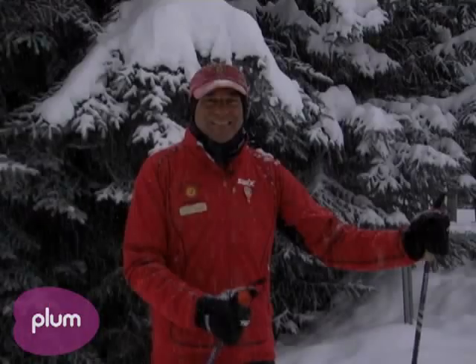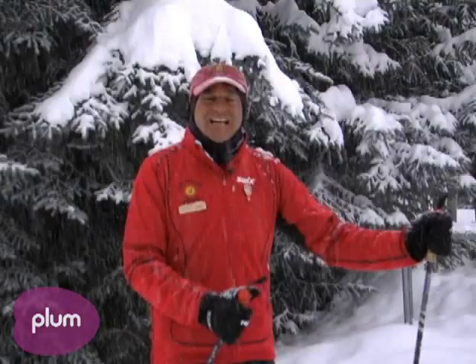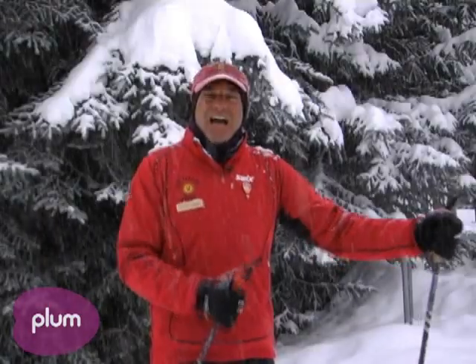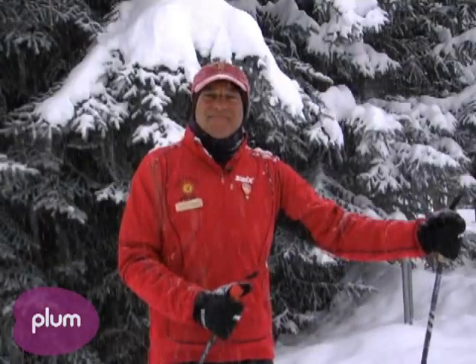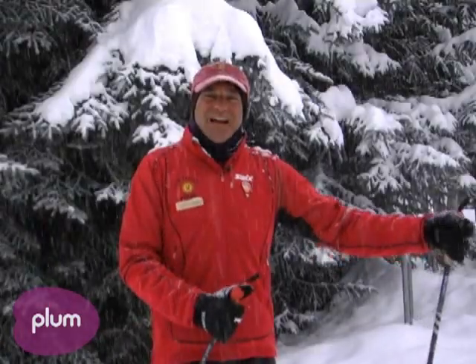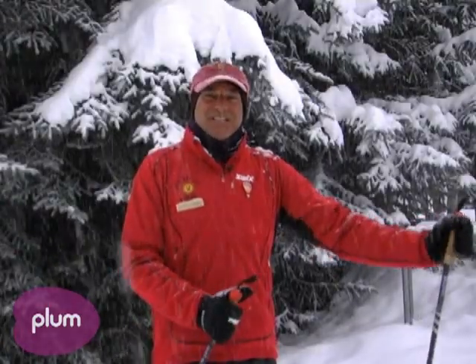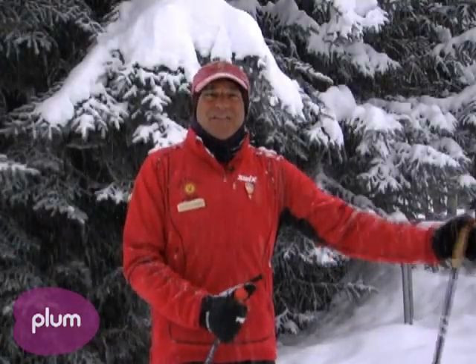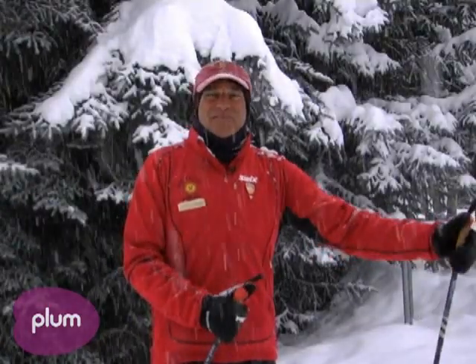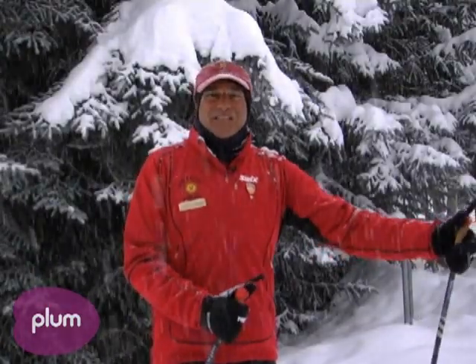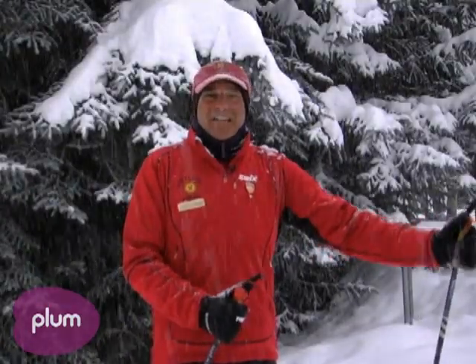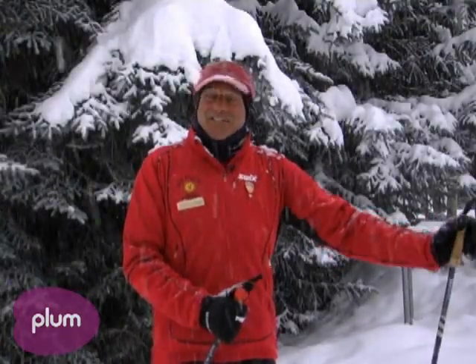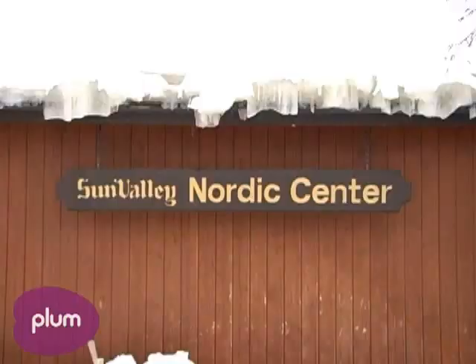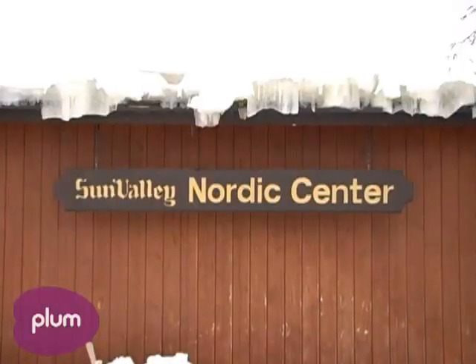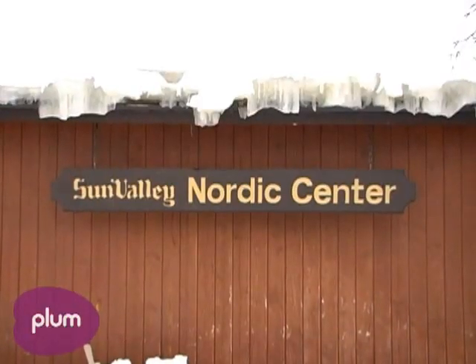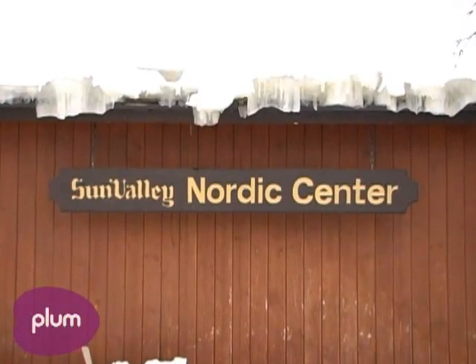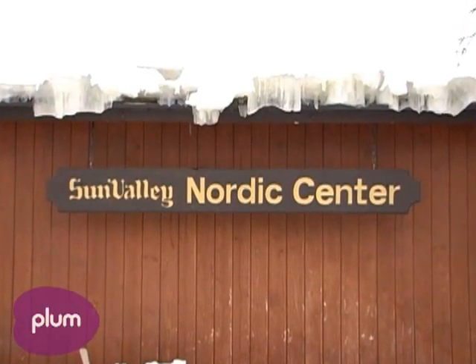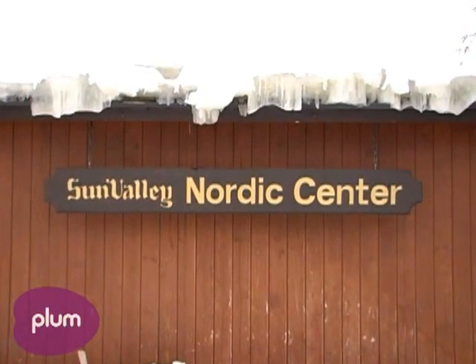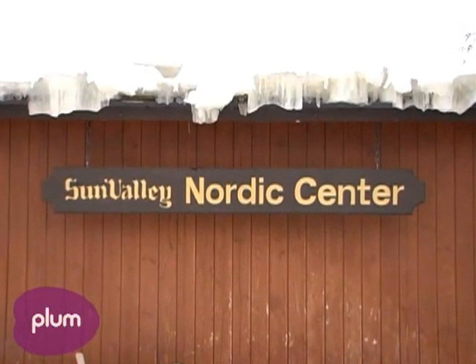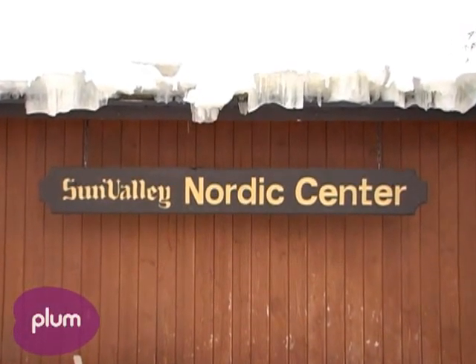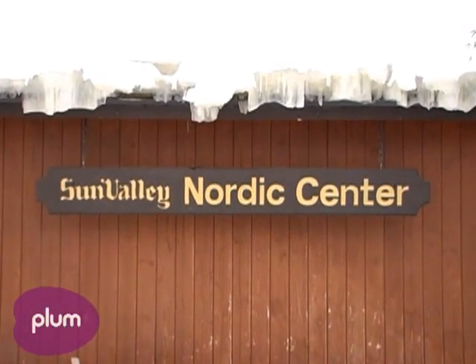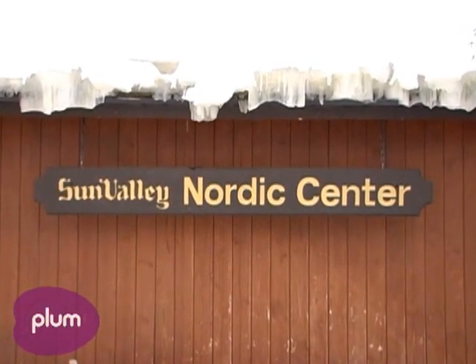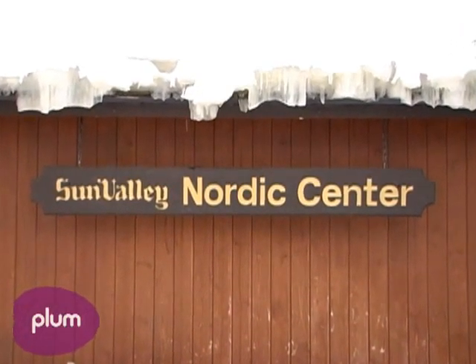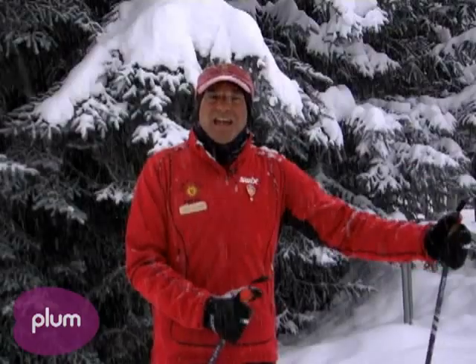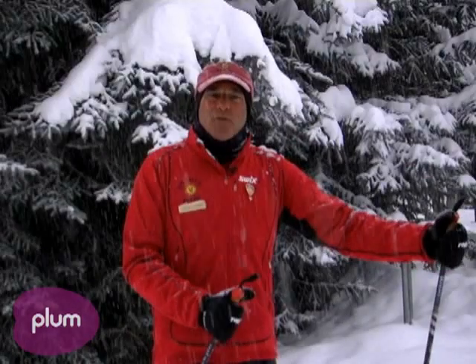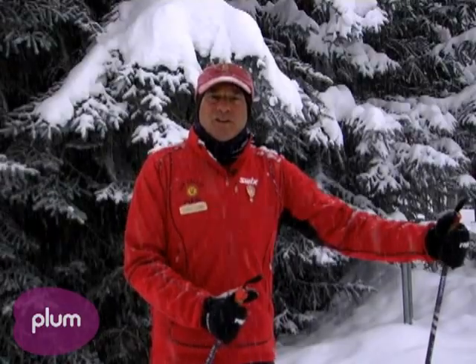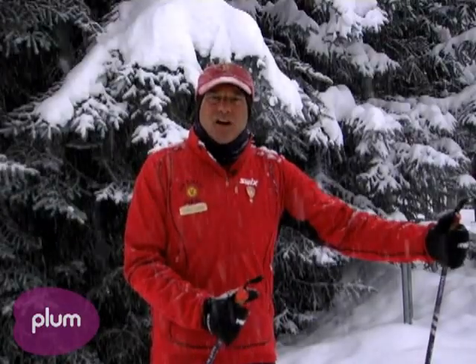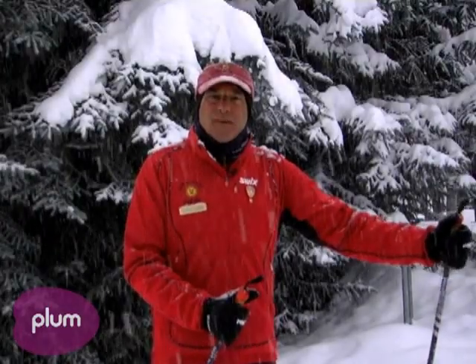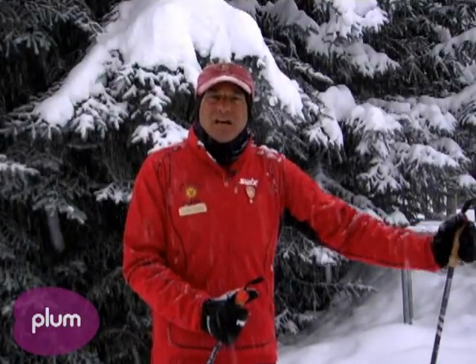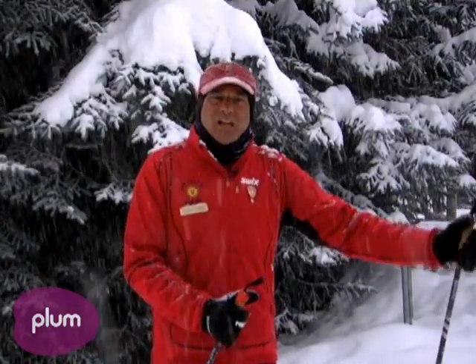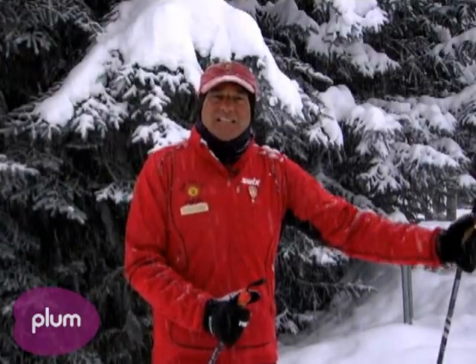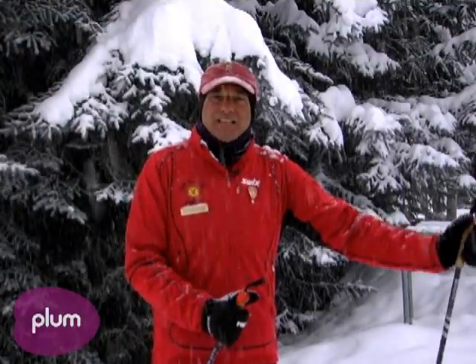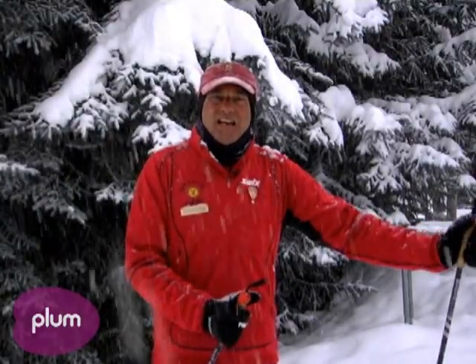Hi, I'm Steve Hames, an instructor at the Sun Valley Nordic Center. Today we're going to talk about classic skiing.